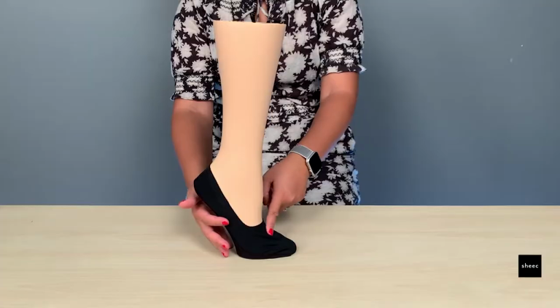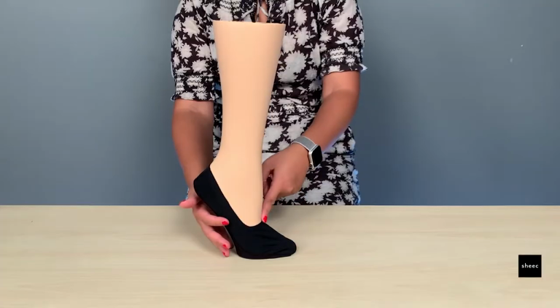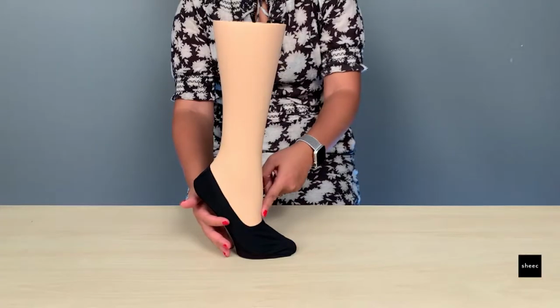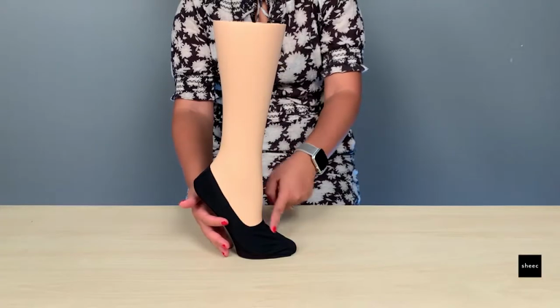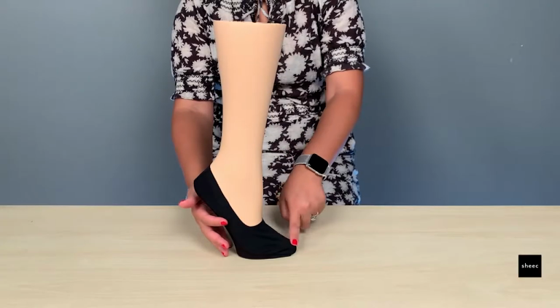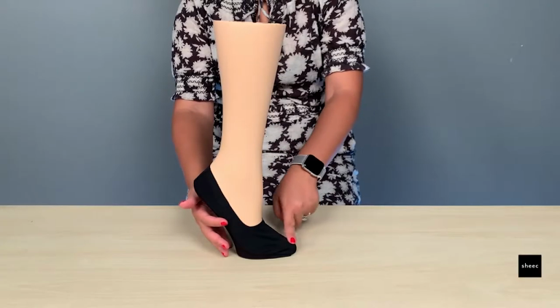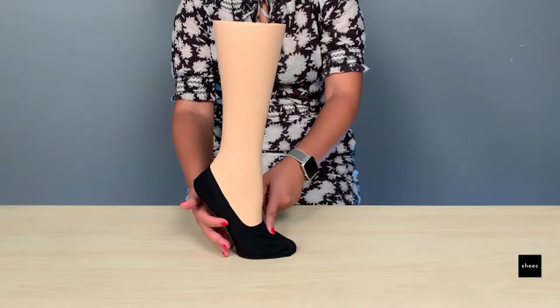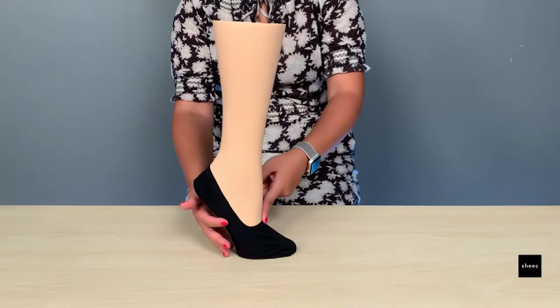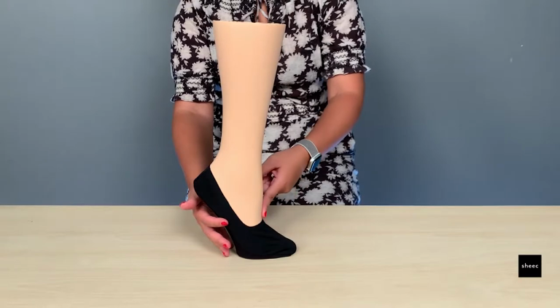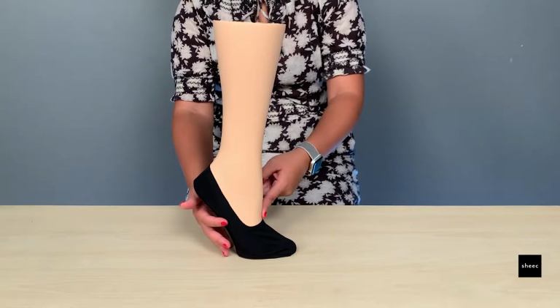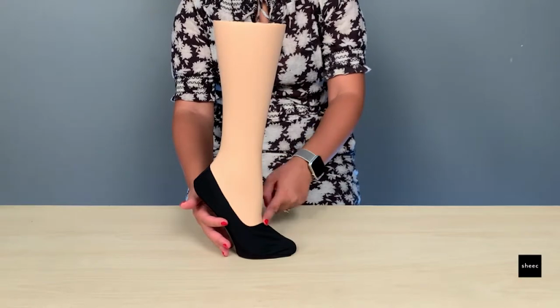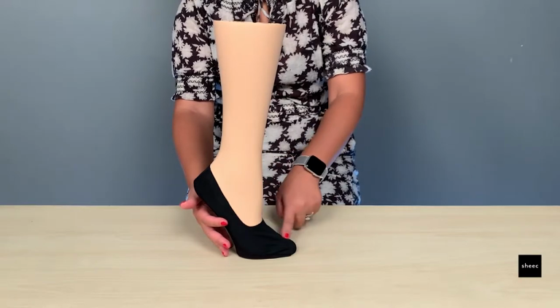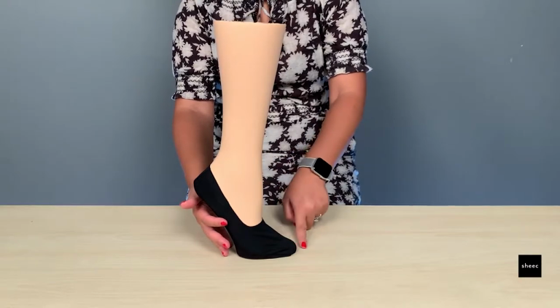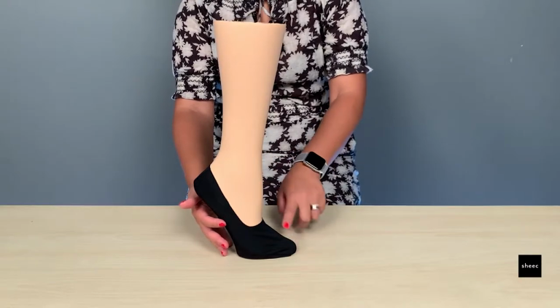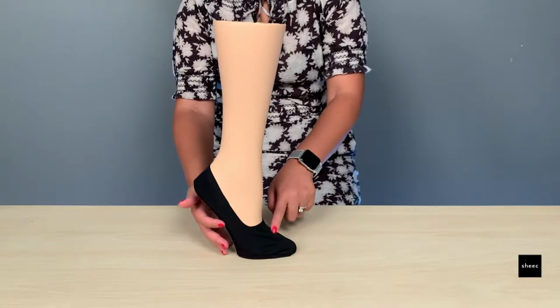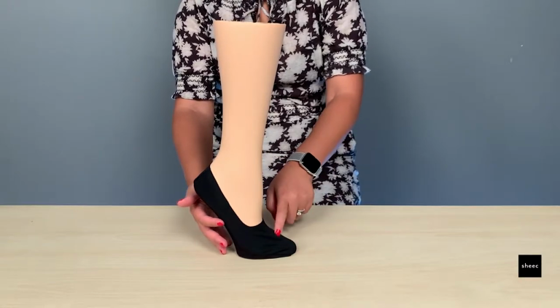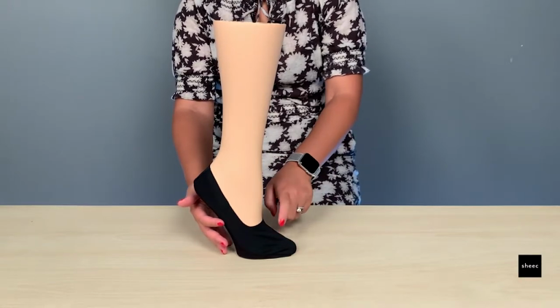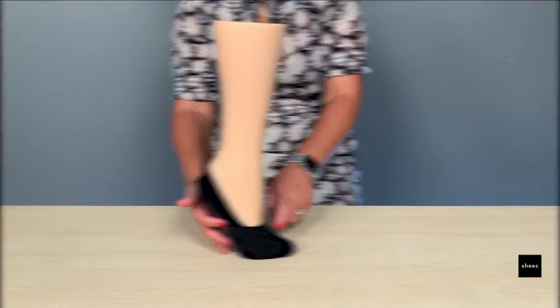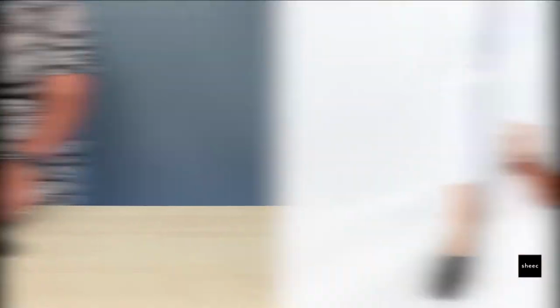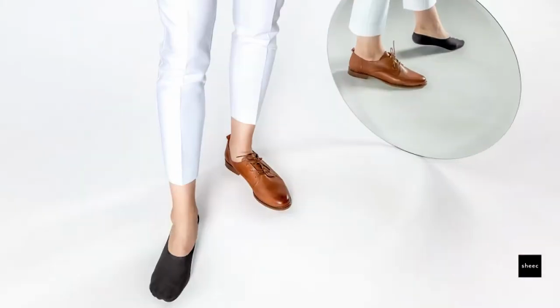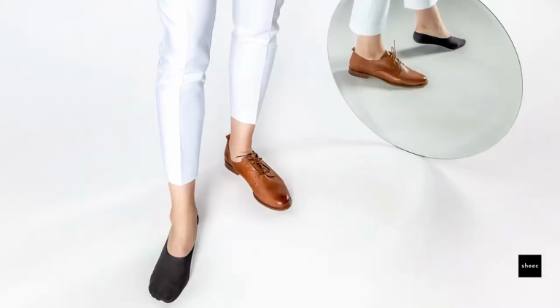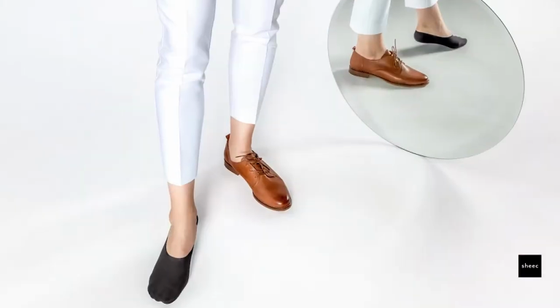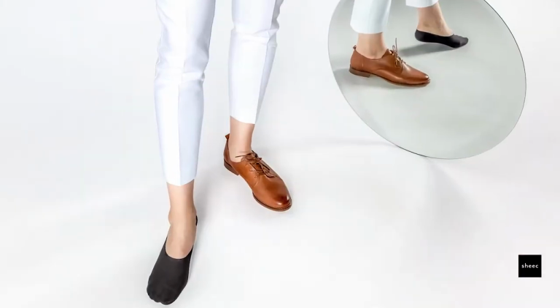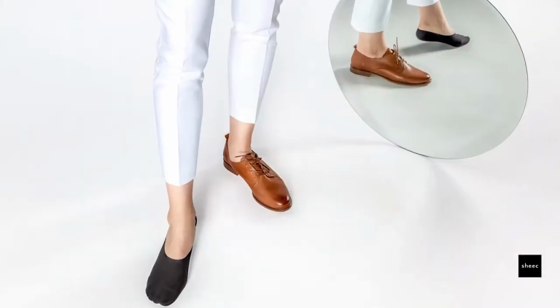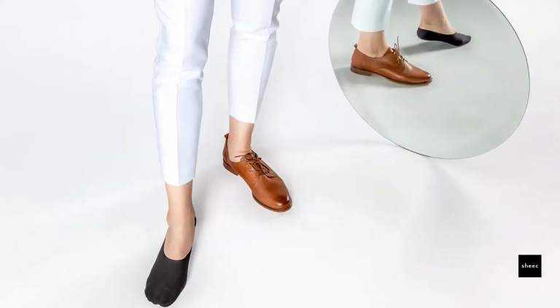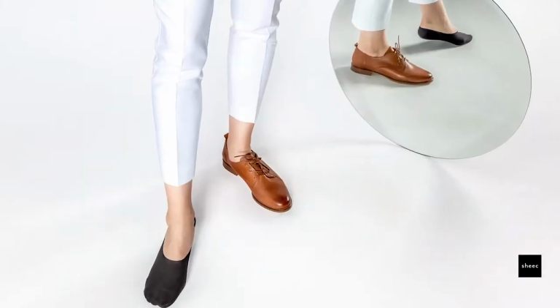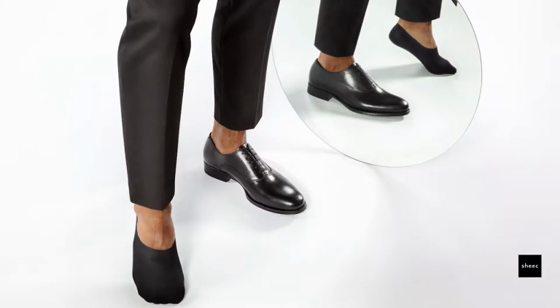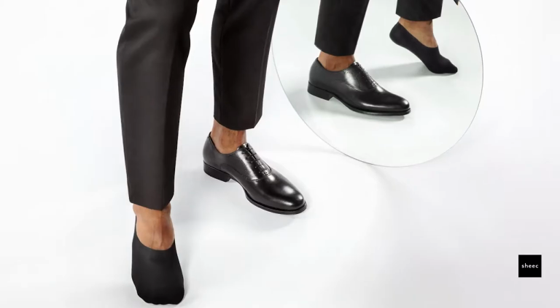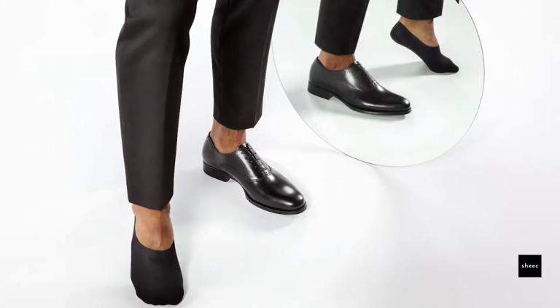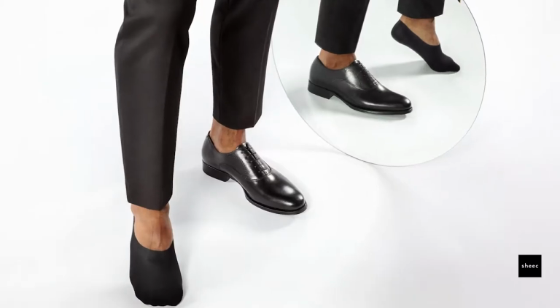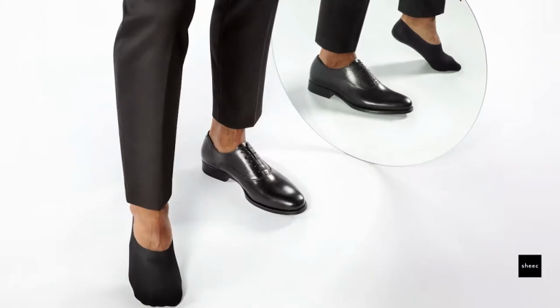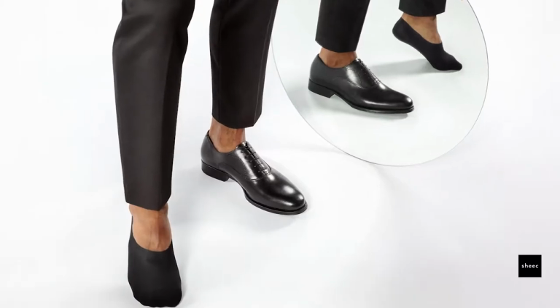If you're looking for a sock that covers even higher such as Oxfords, check out our Seeker 2.0 High Cut No-Show Socks.